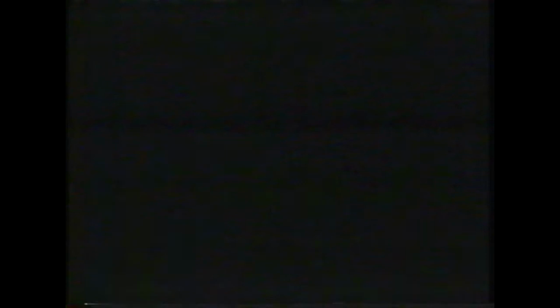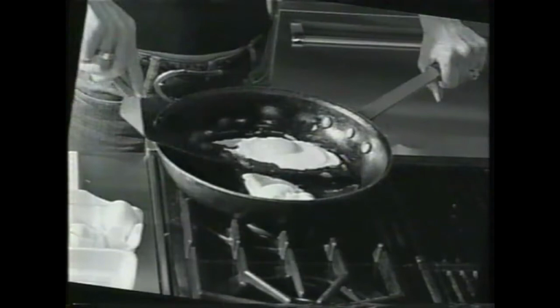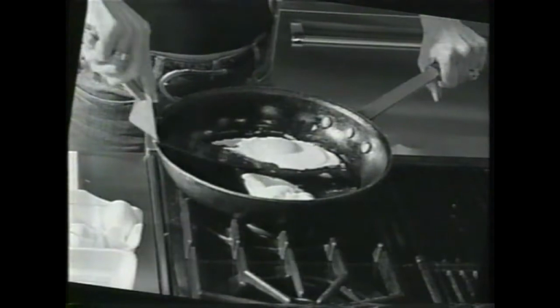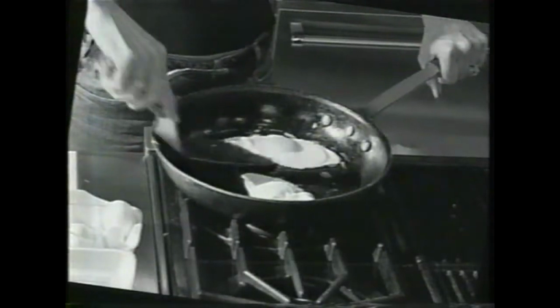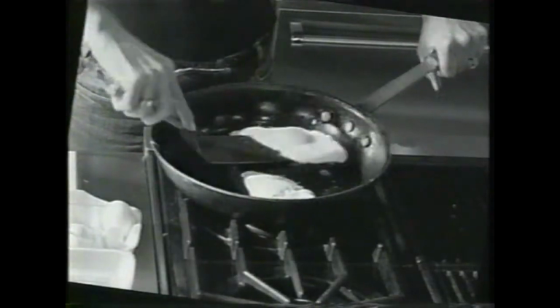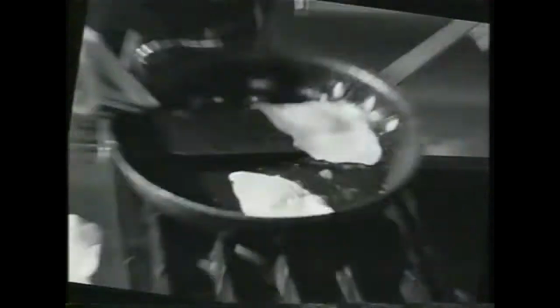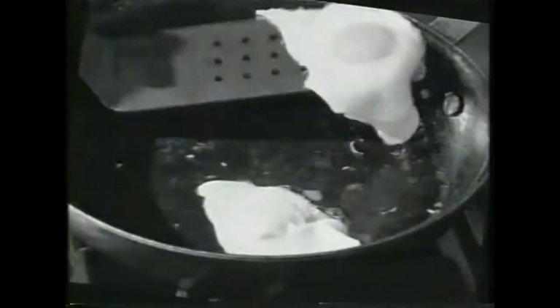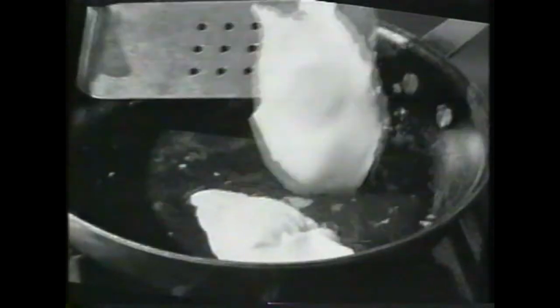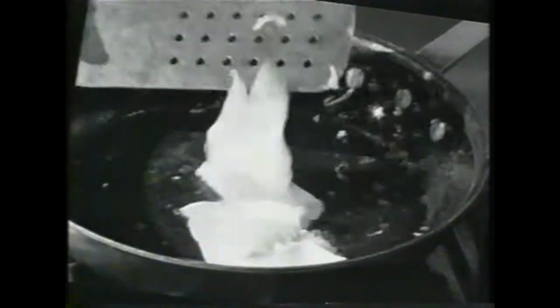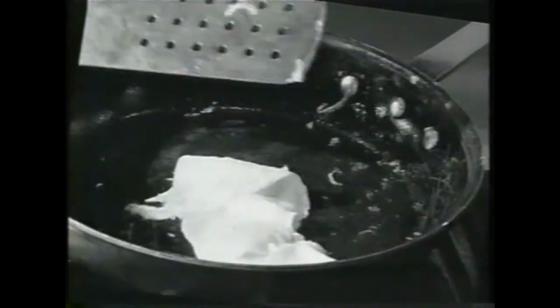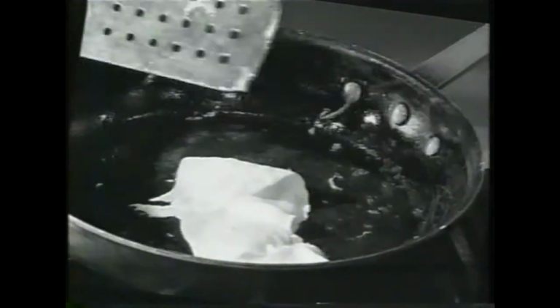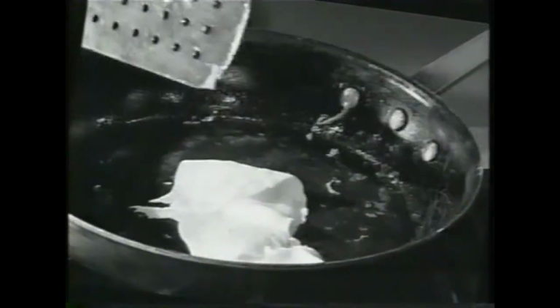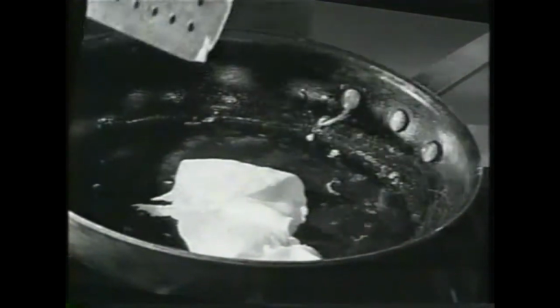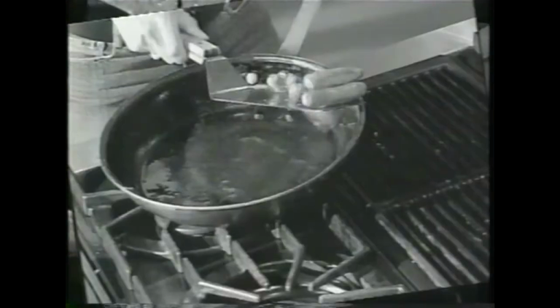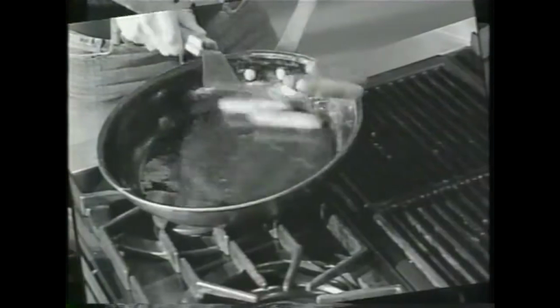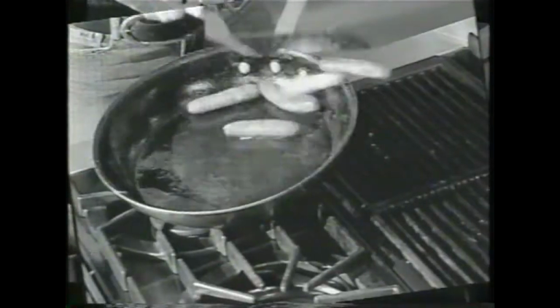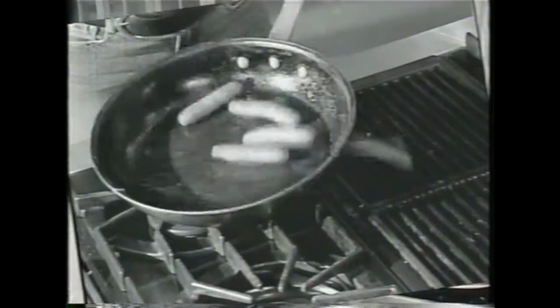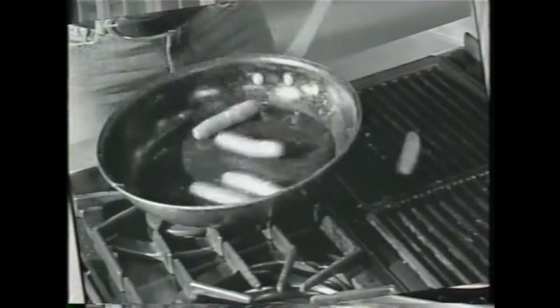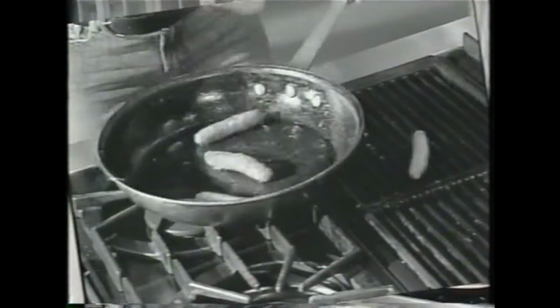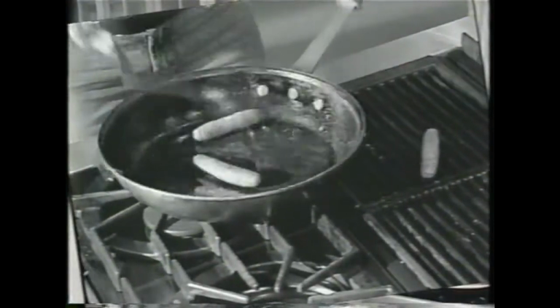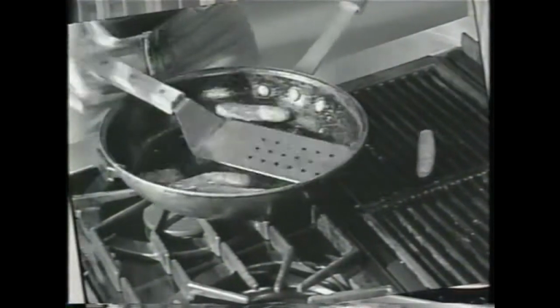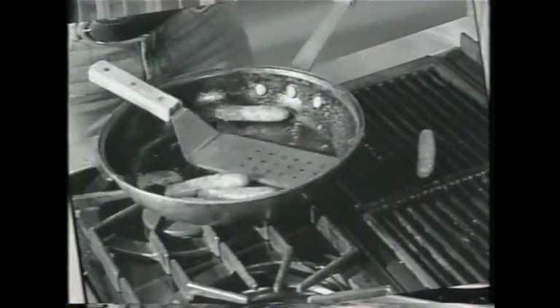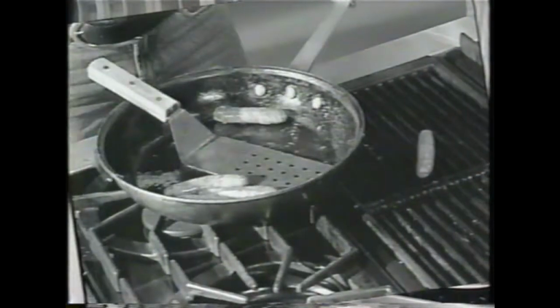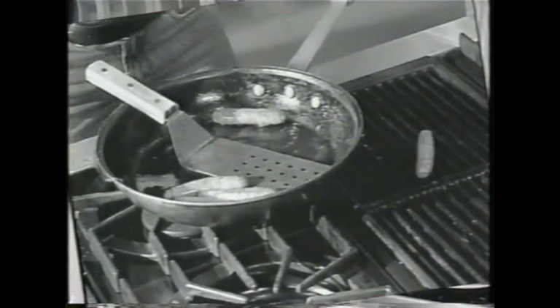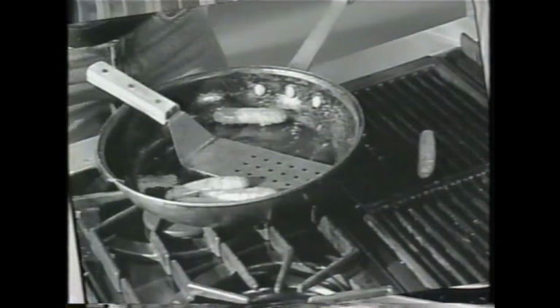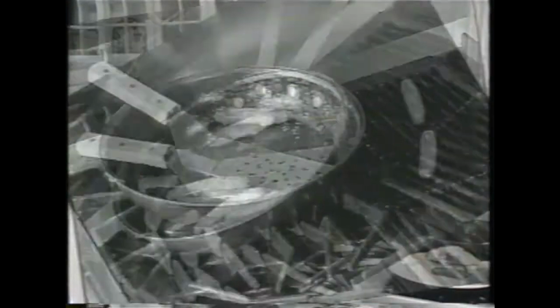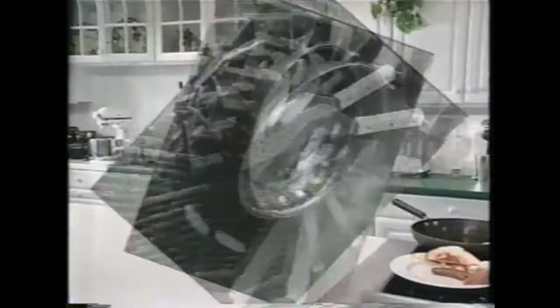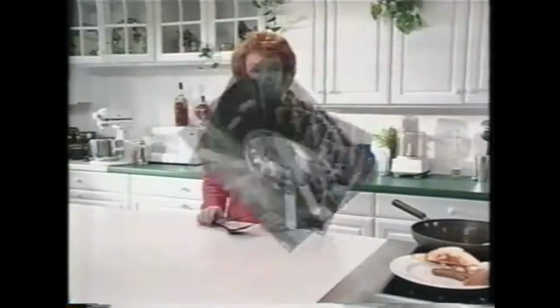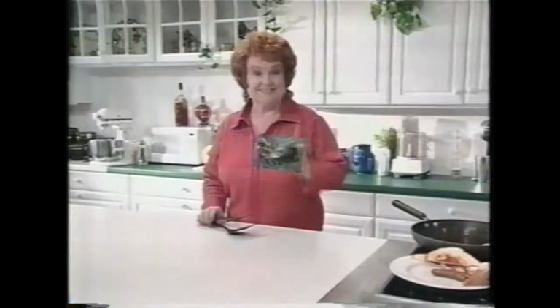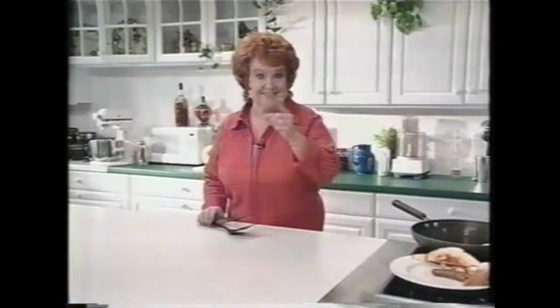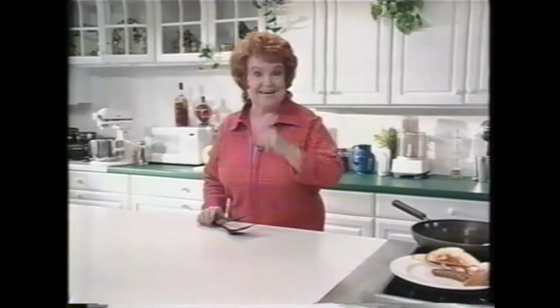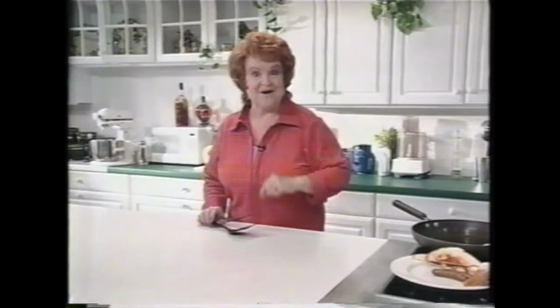You flip them and they flop. You lift them and they drop. There's just no easy way. Until now.